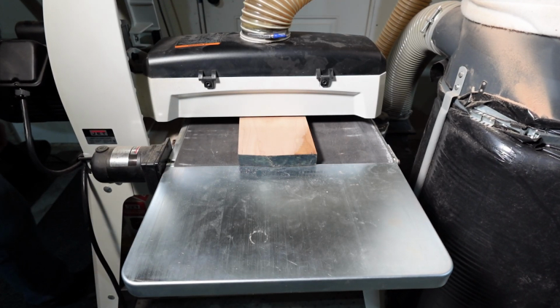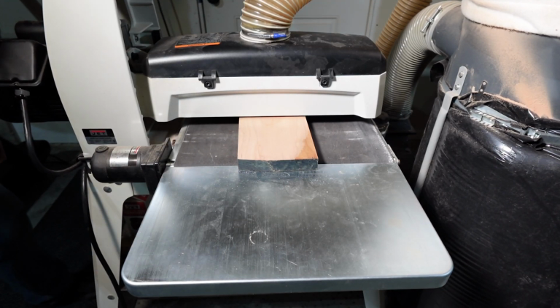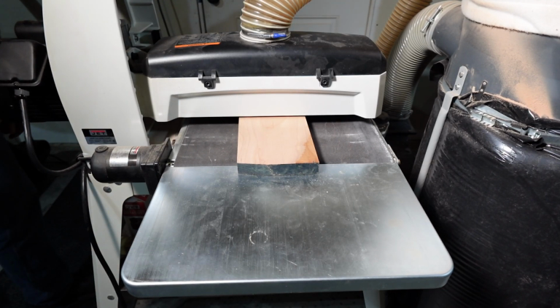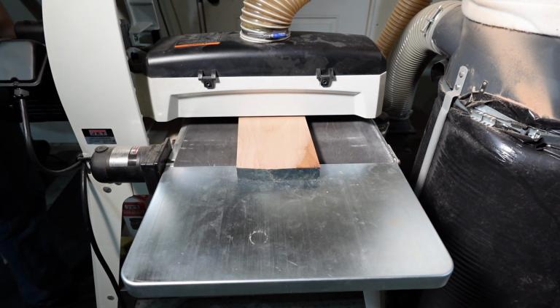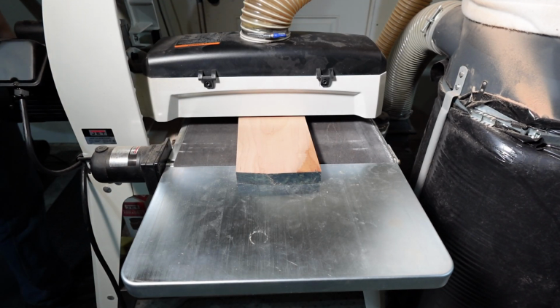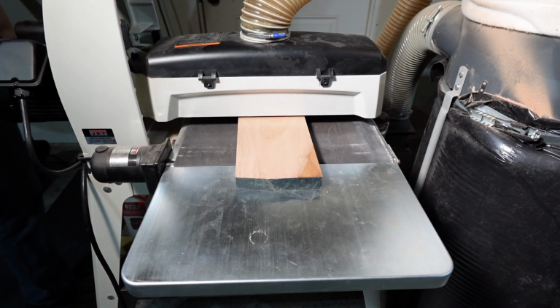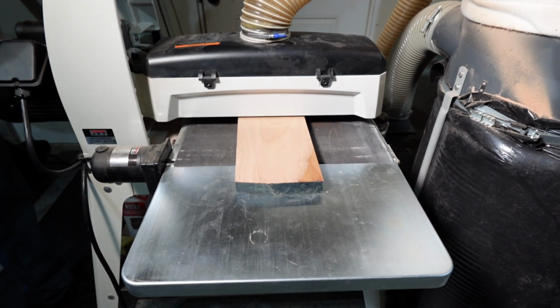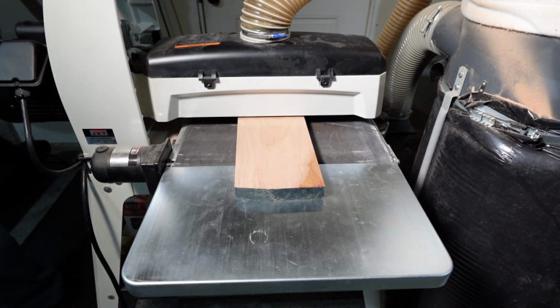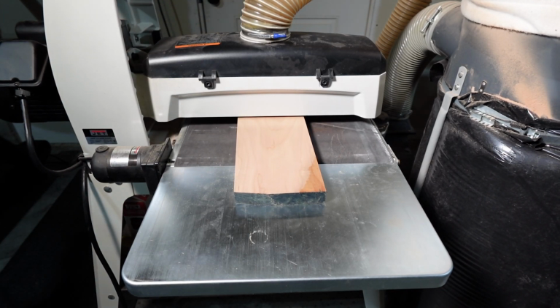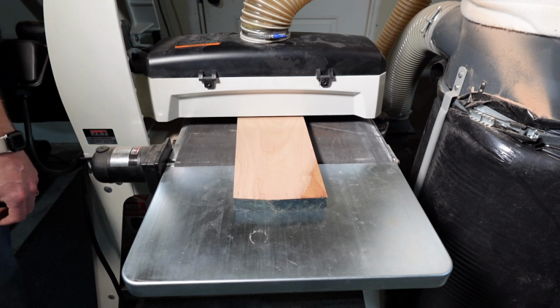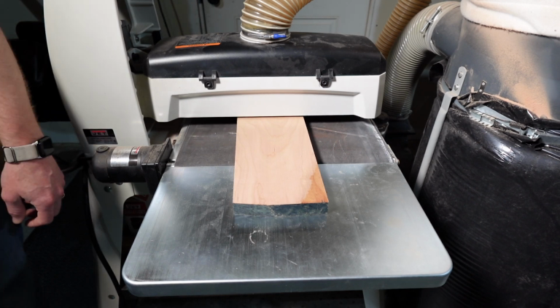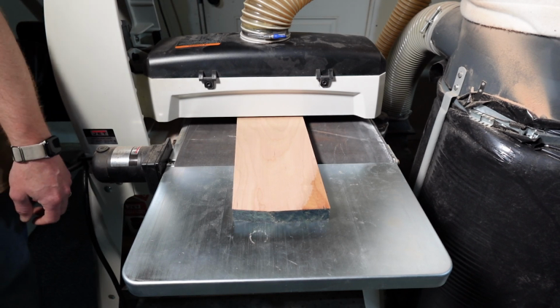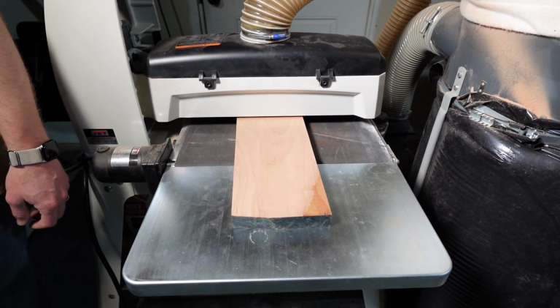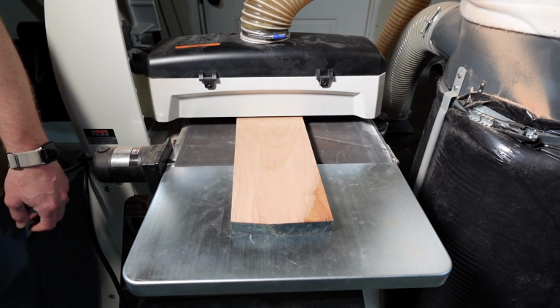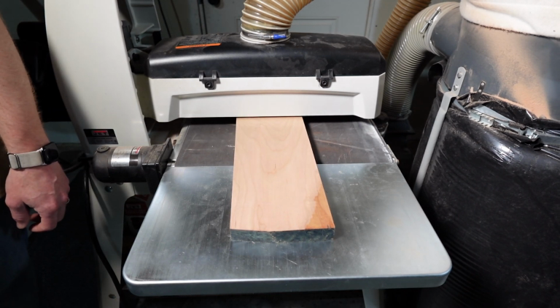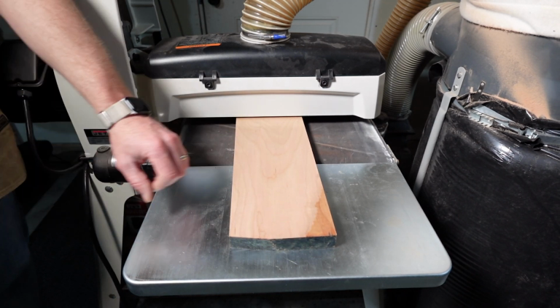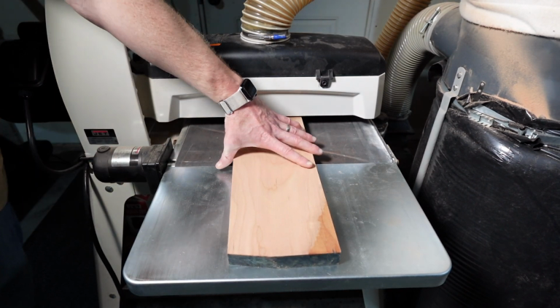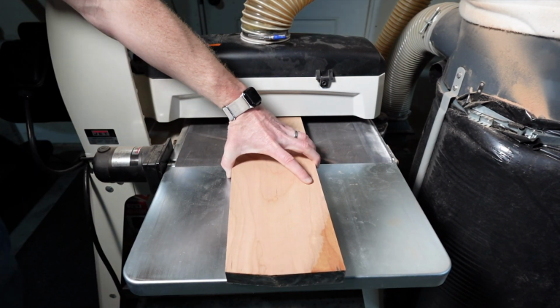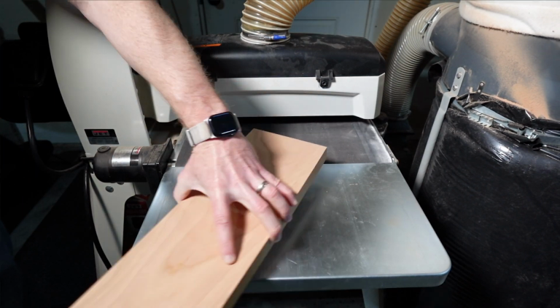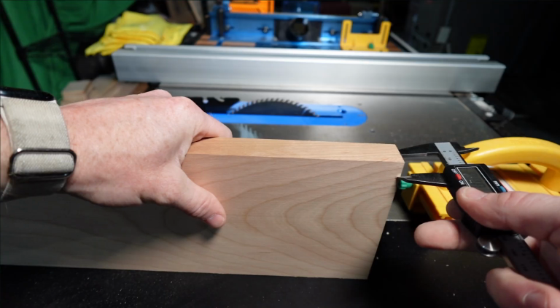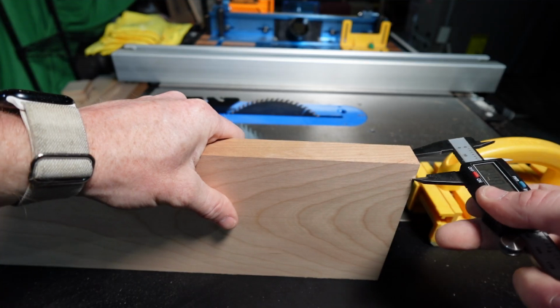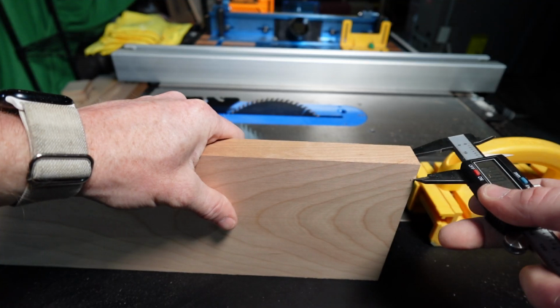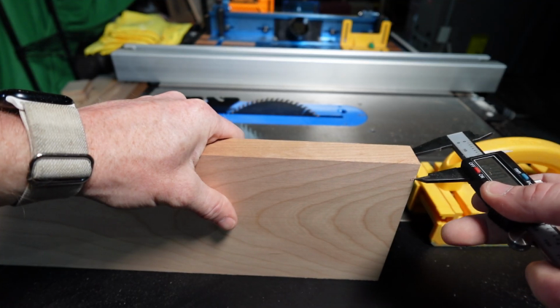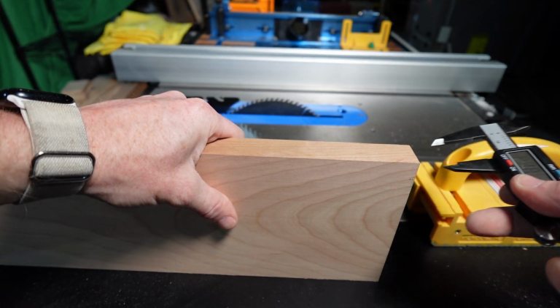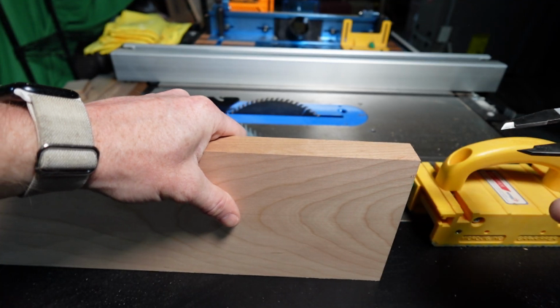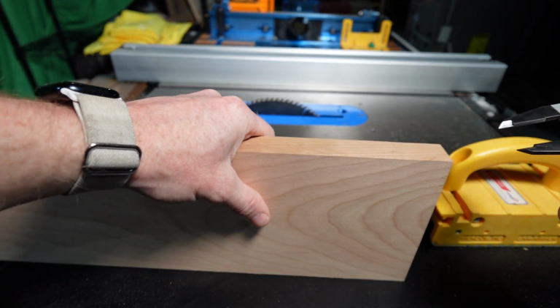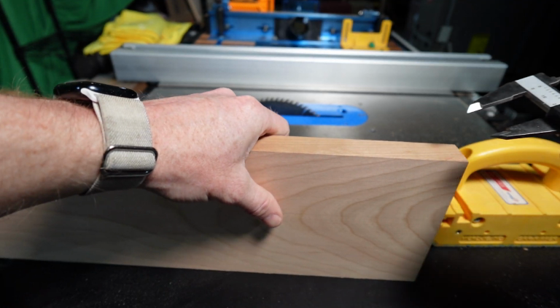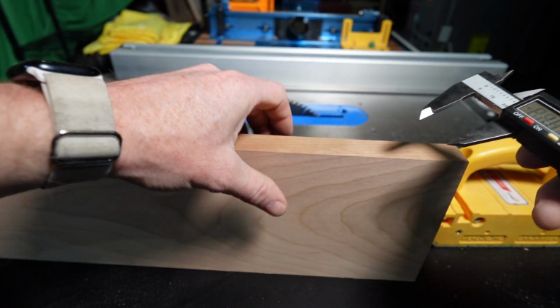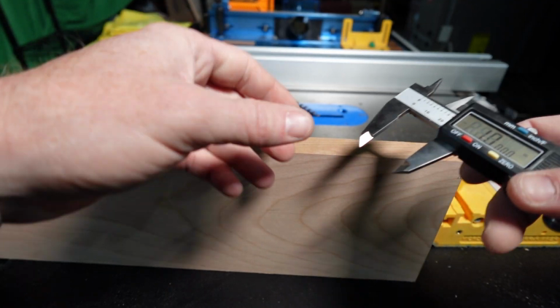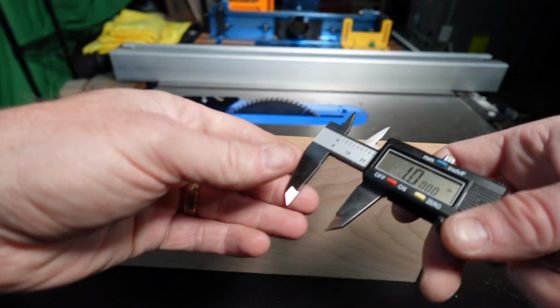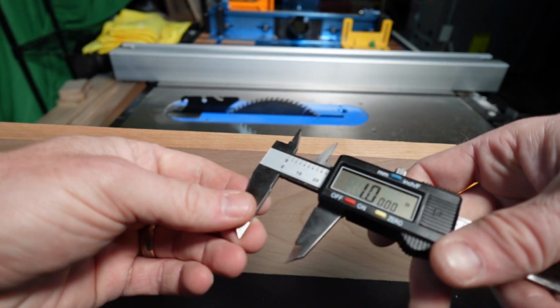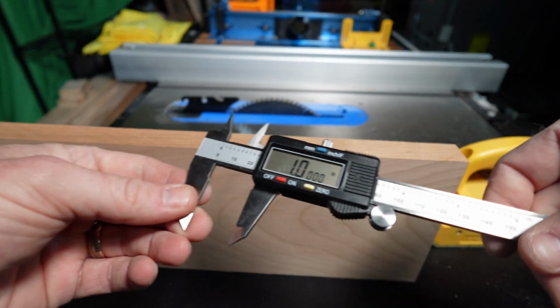I'm going to take this opportunity to achieve the thickness that I want. The regulation hockey puck is one inch thick, so I'm going to go with that.